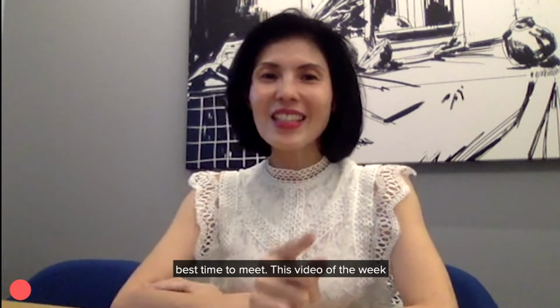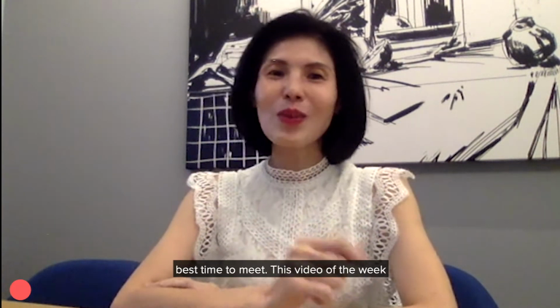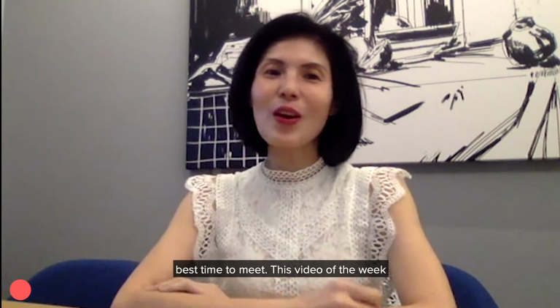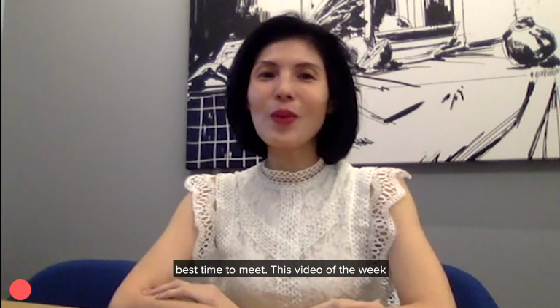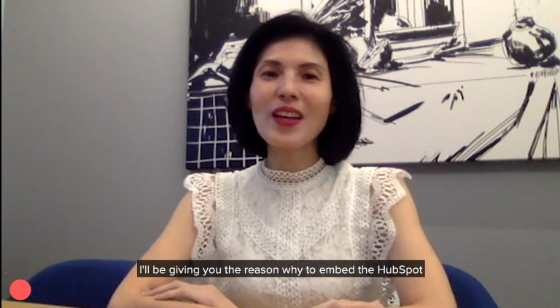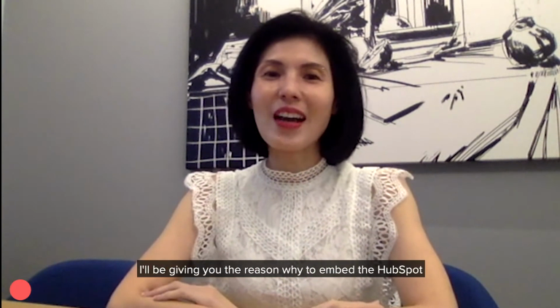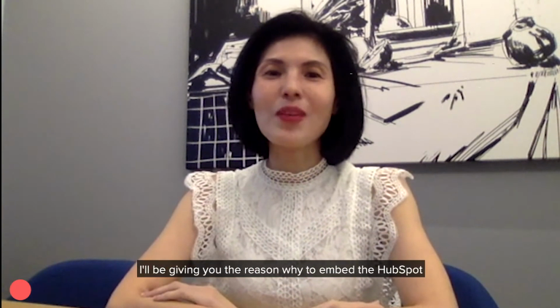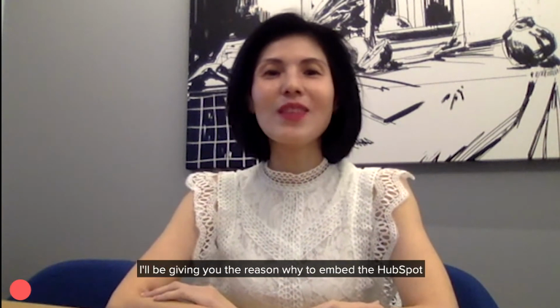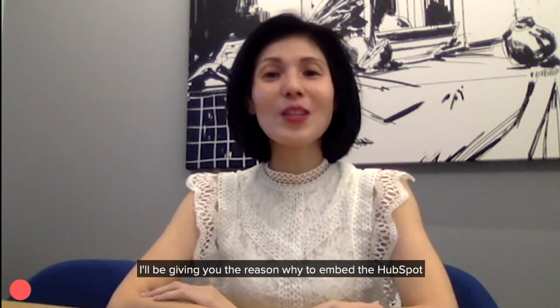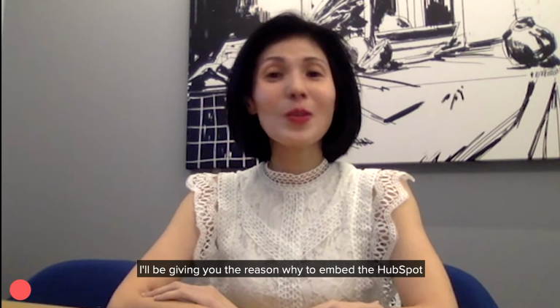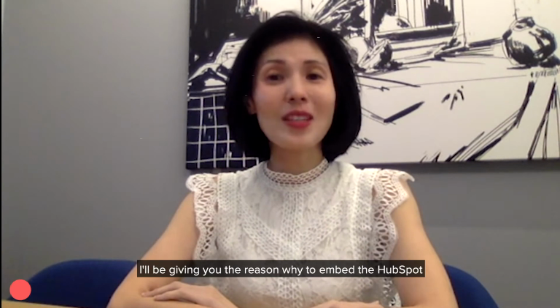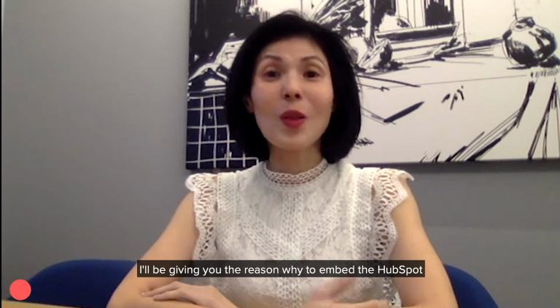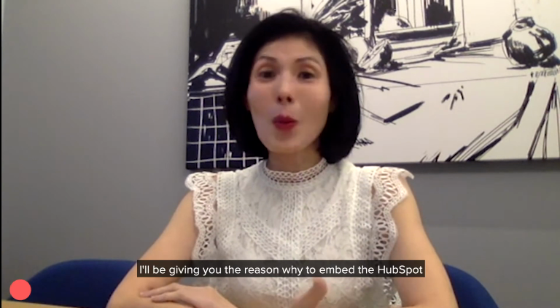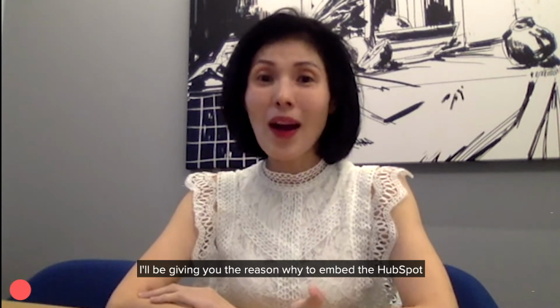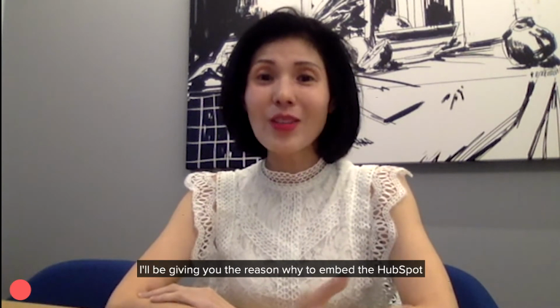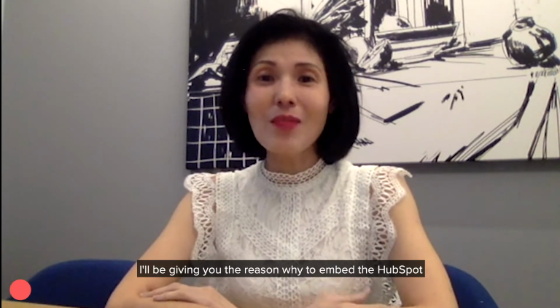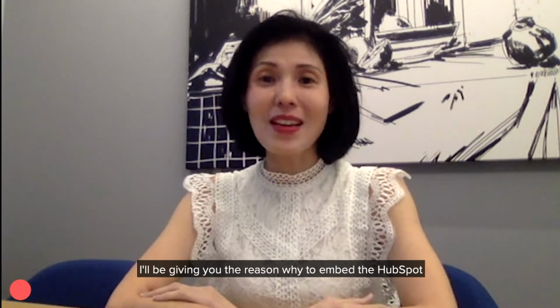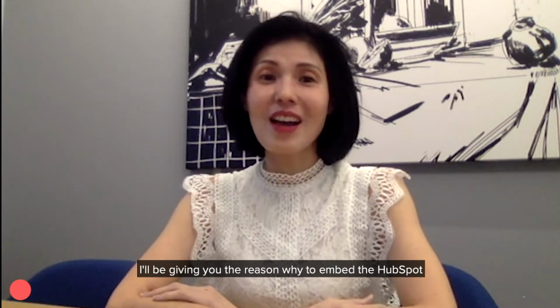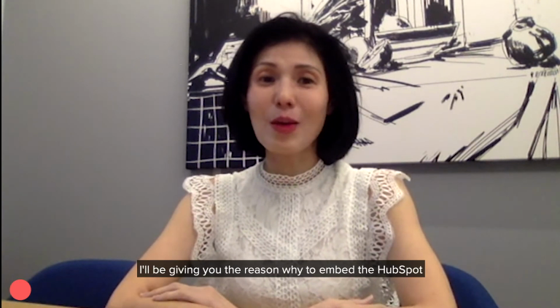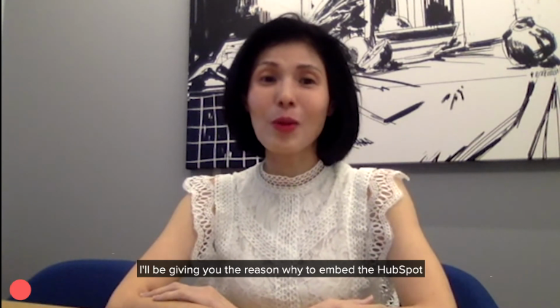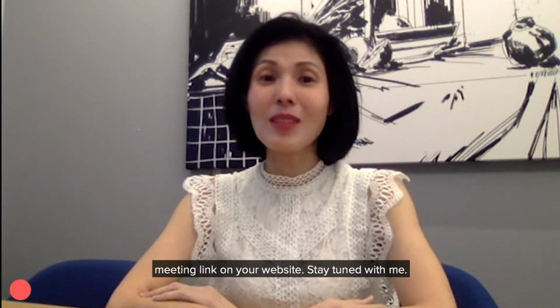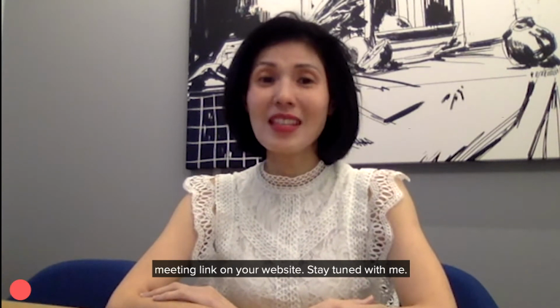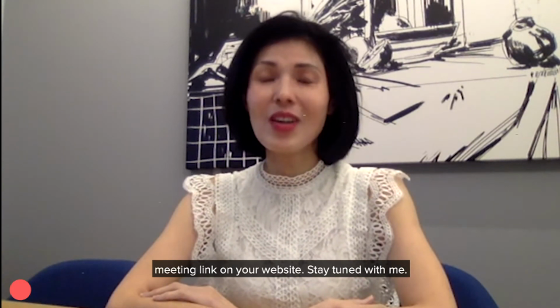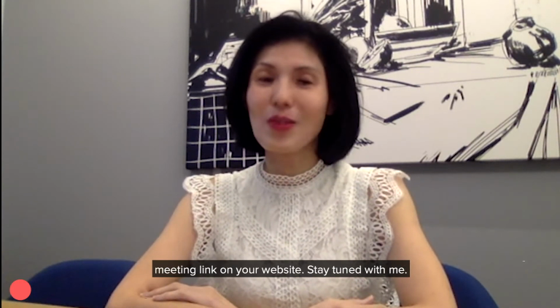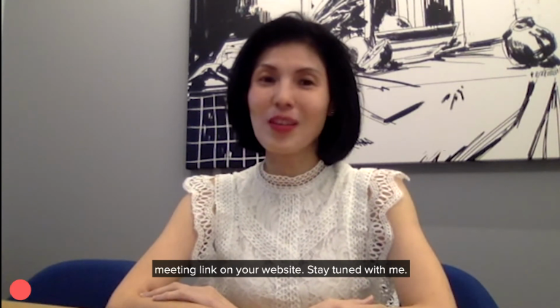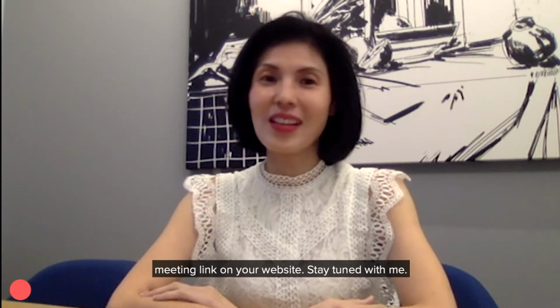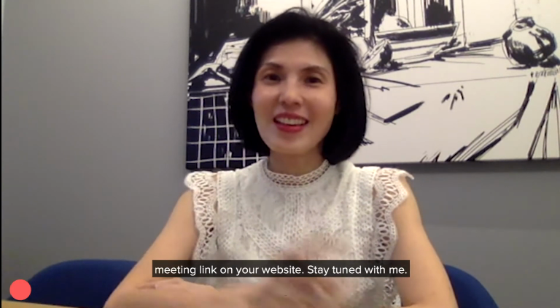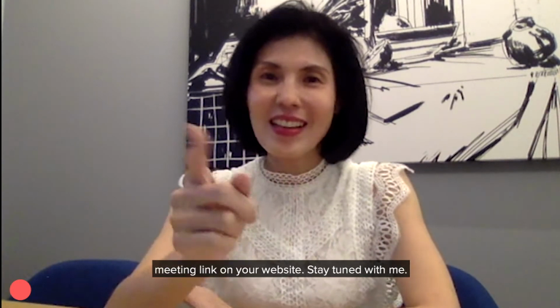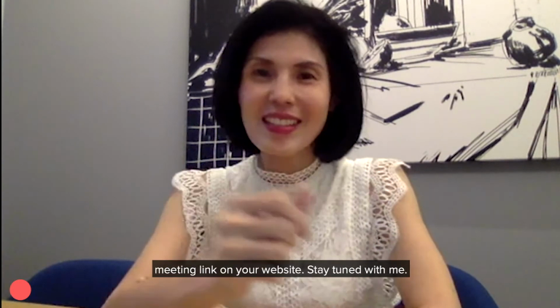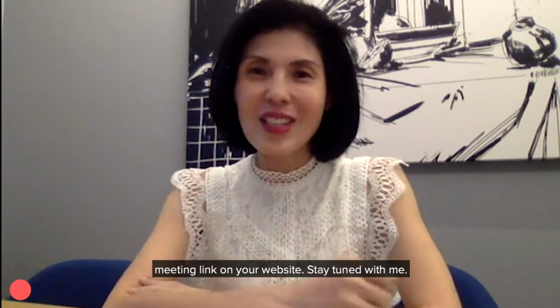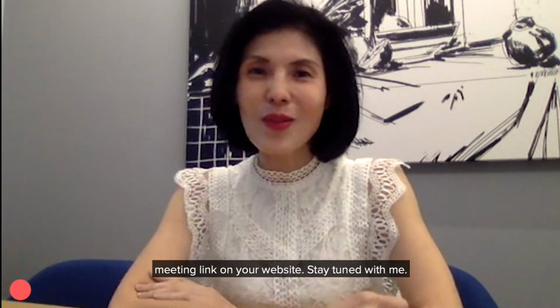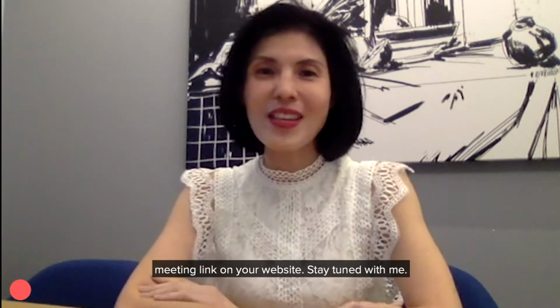This video of the week, I'll be giving you the reason why to embed the HubSpot meeting link on your website. Stay tuned with me.